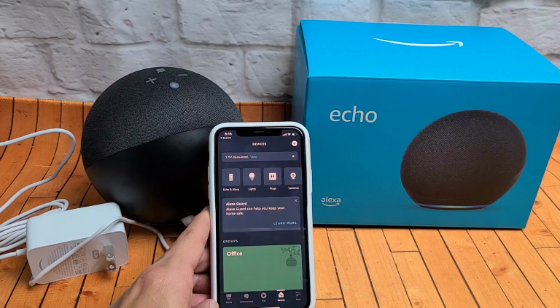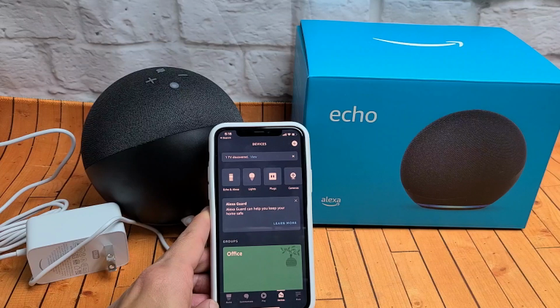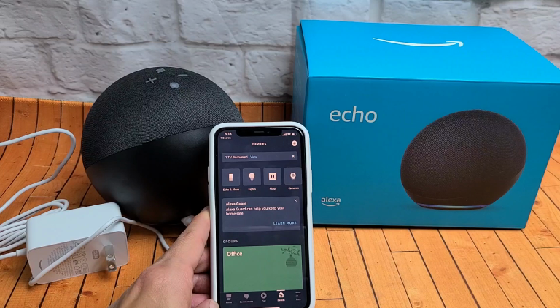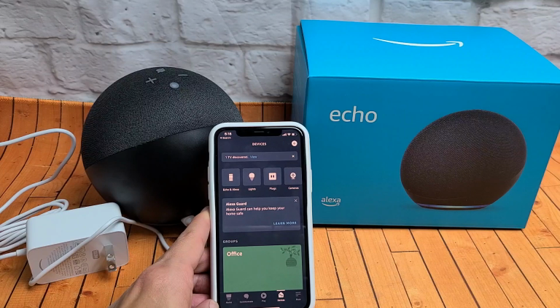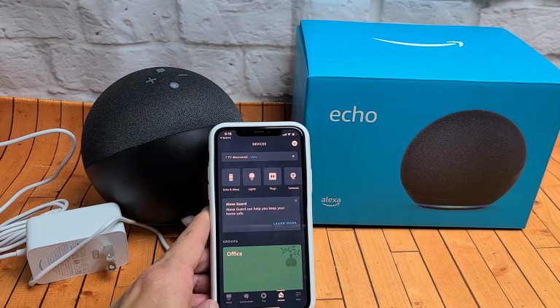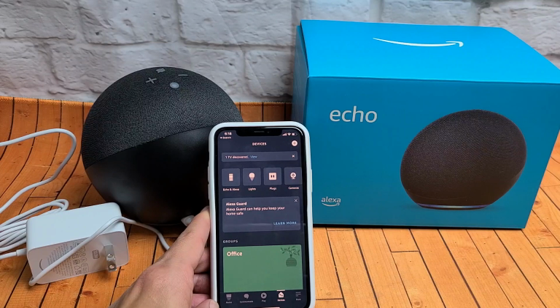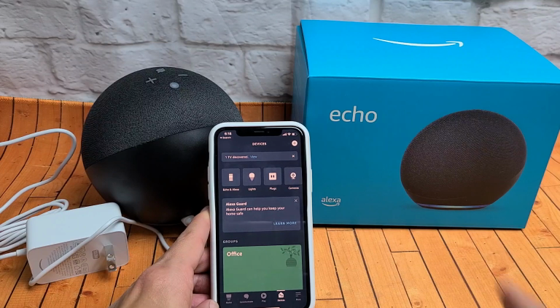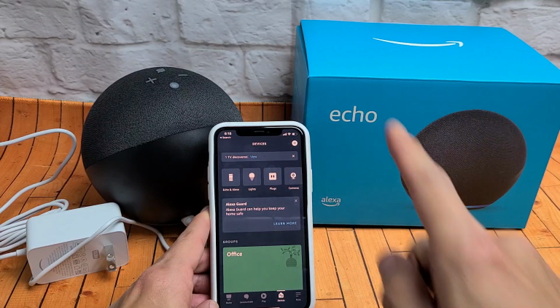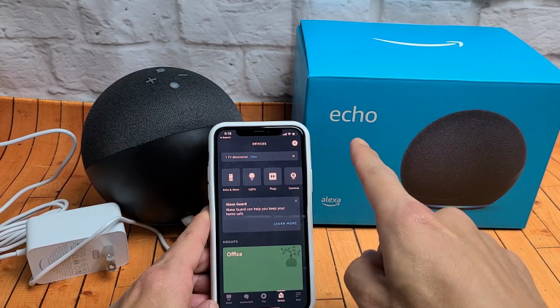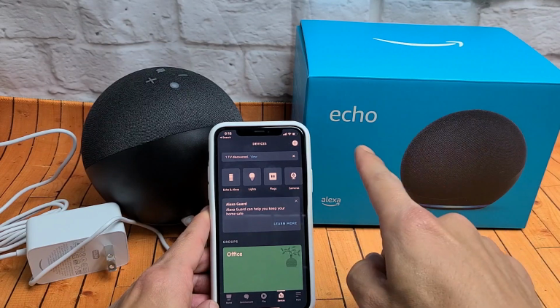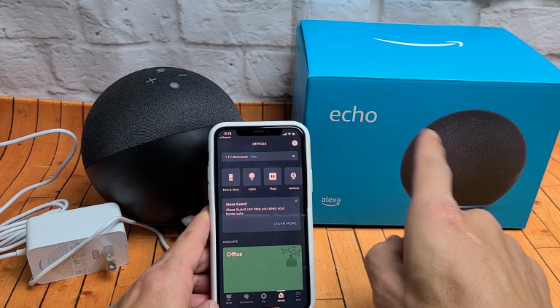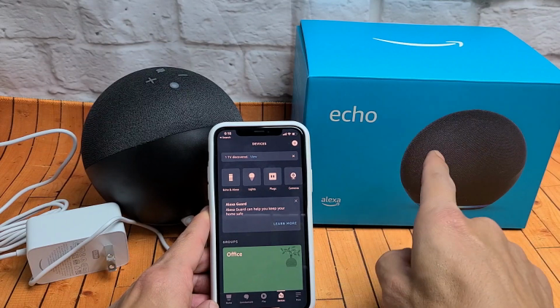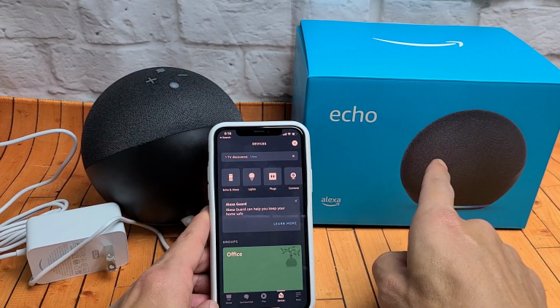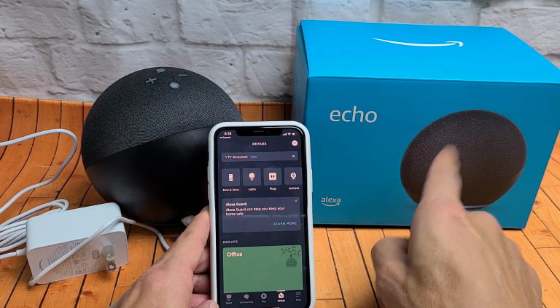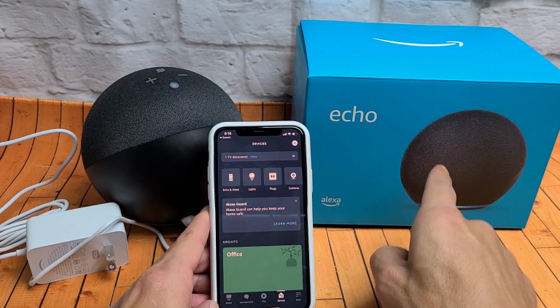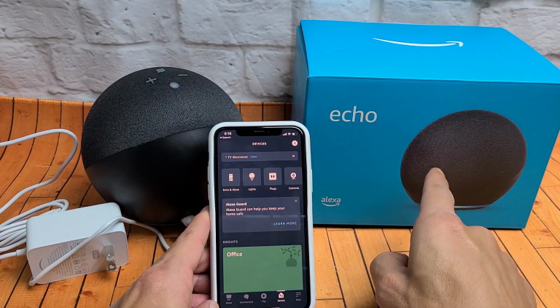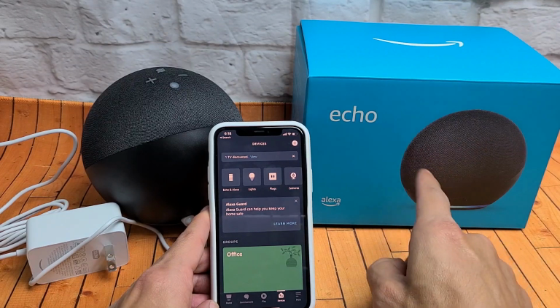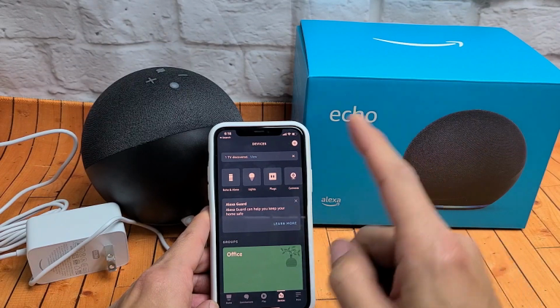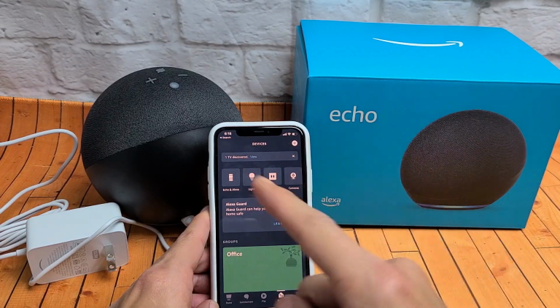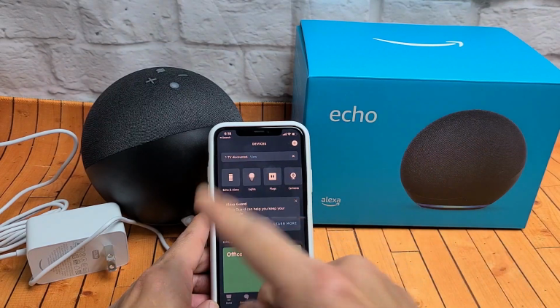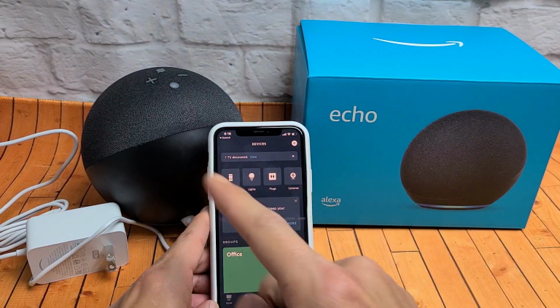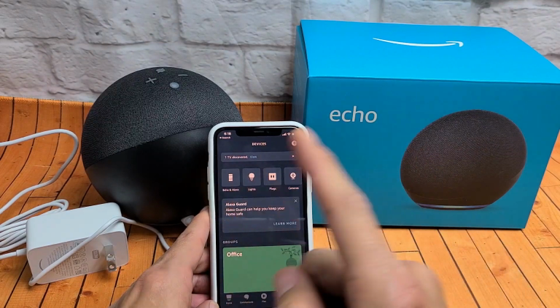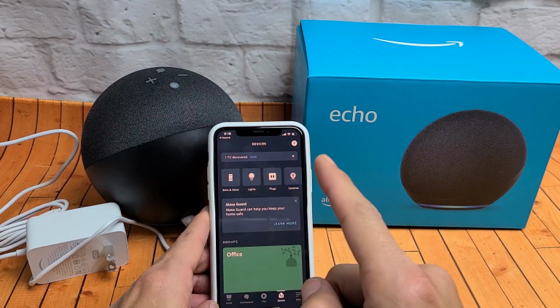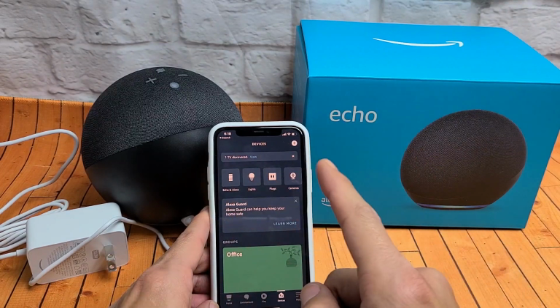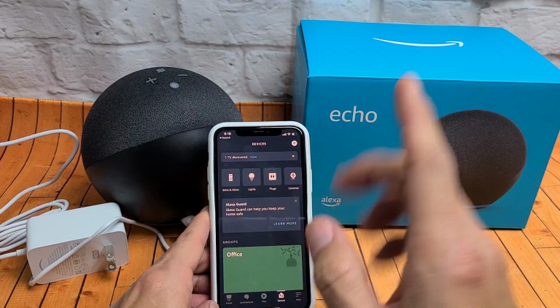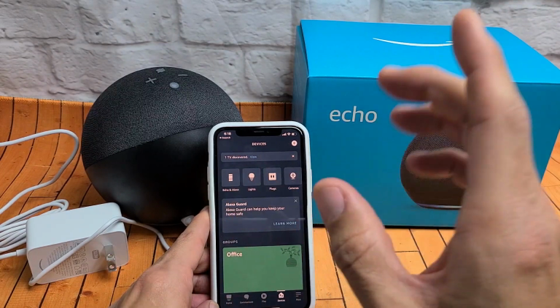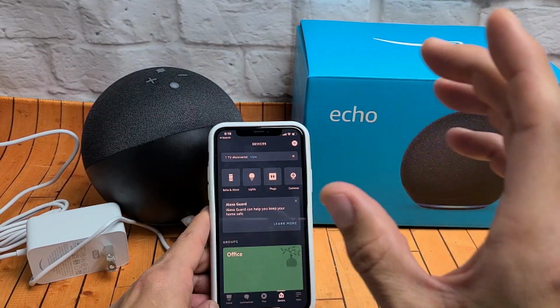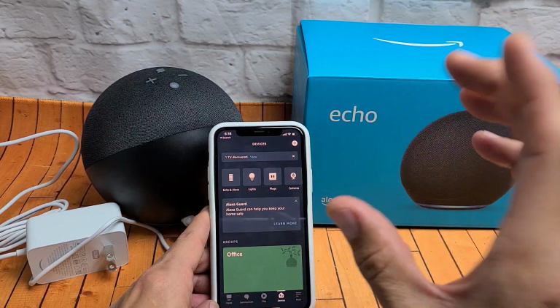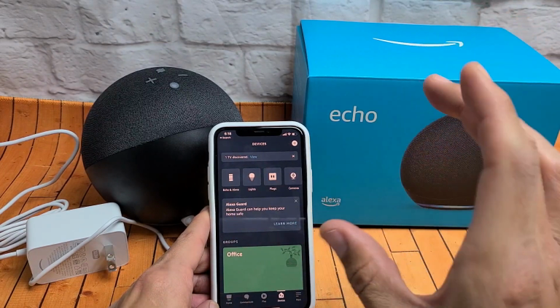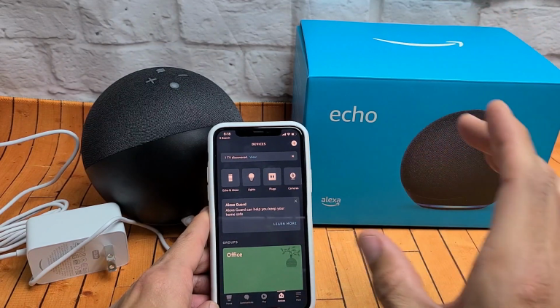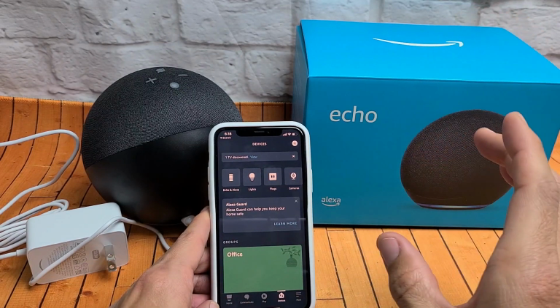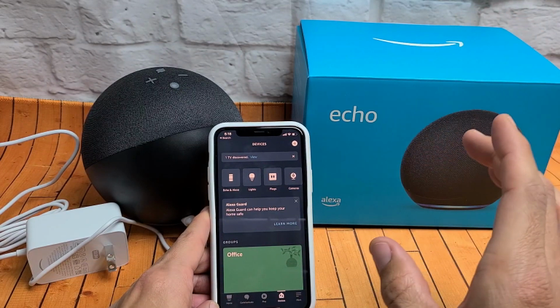I have the new Amazon Echo fourth generation here. I'm going to show you how to set it up step by step.